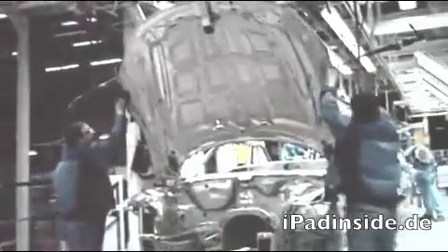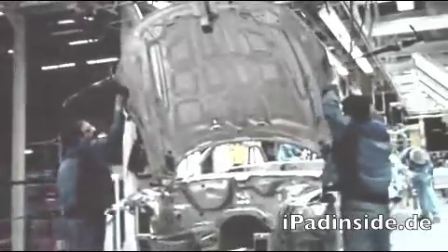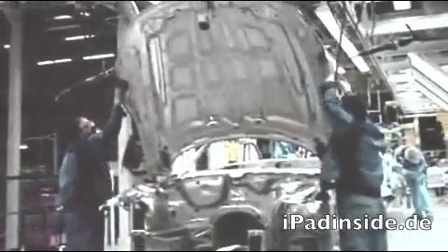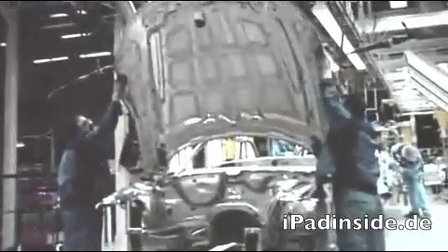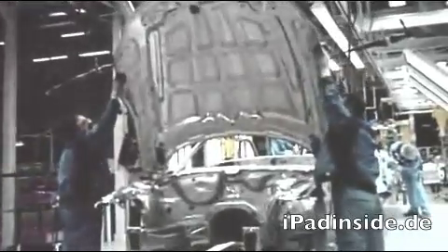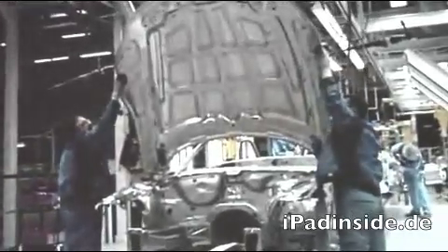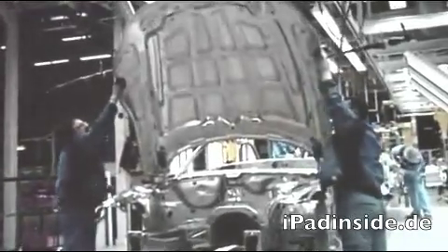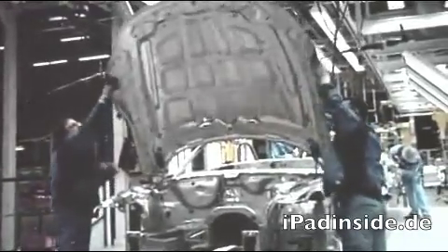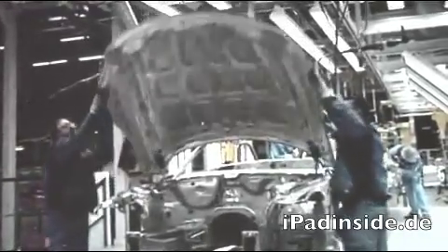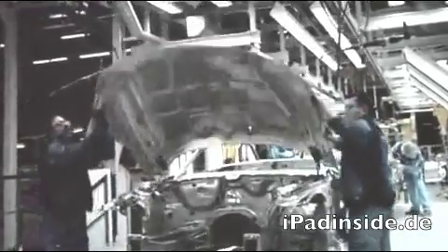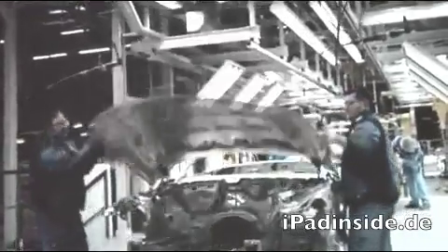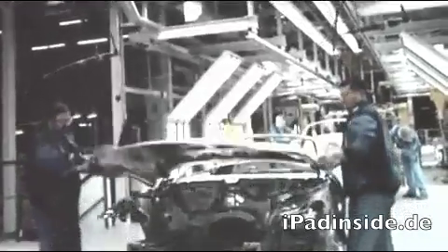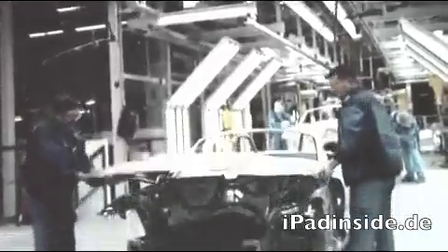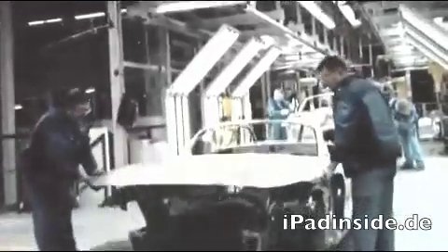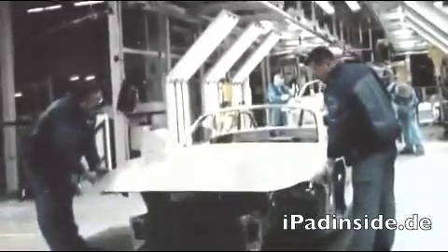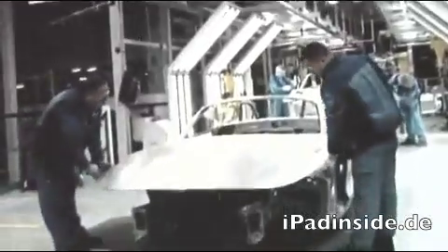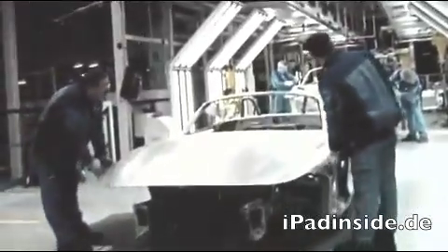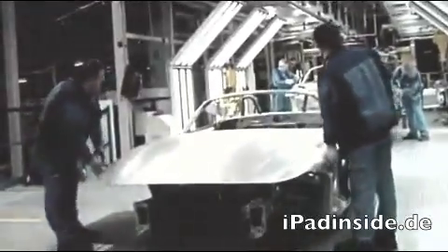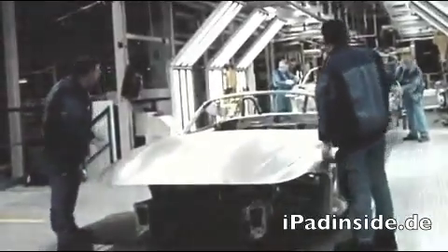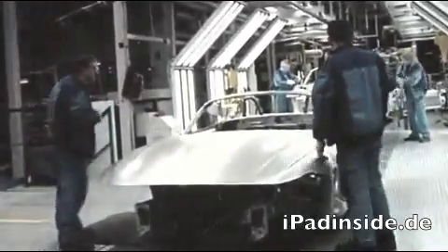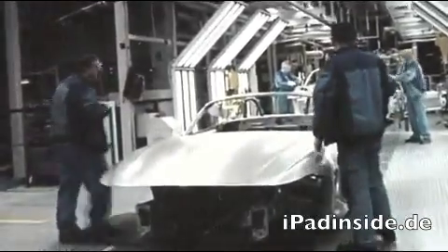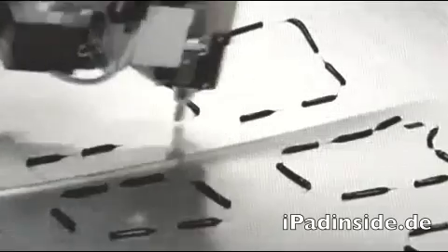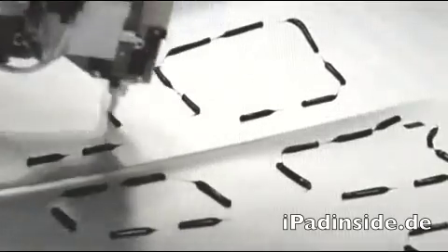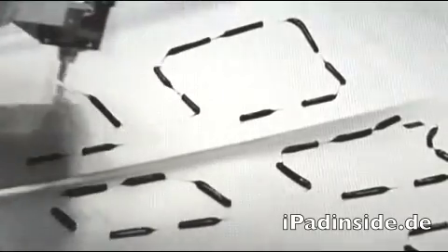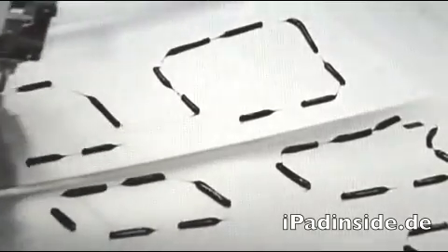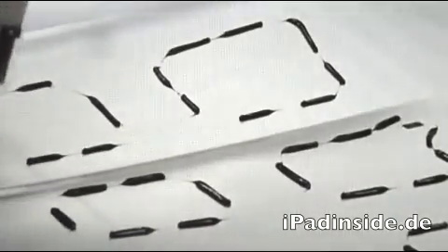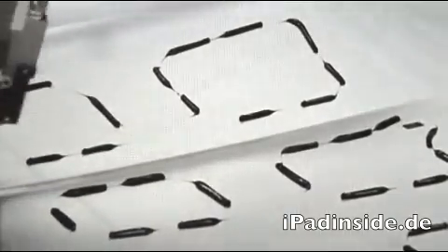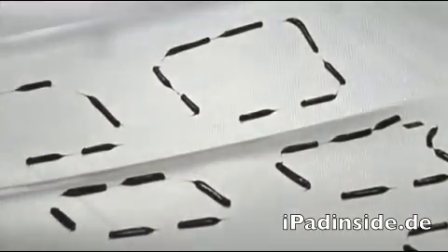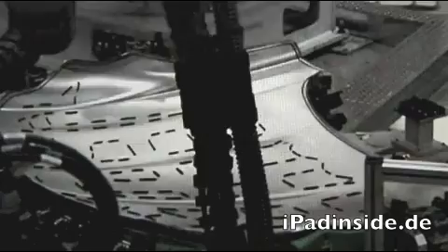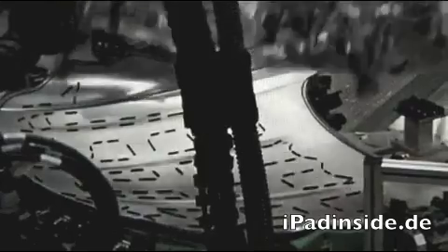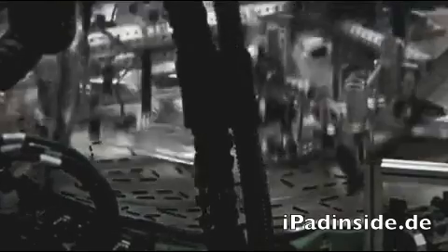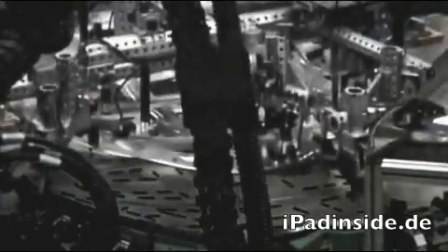Ein Markenzeichen des BMW Z4 Roadsters, die langgestreckte Motorhaube. Die größte aller BMW Modelle.